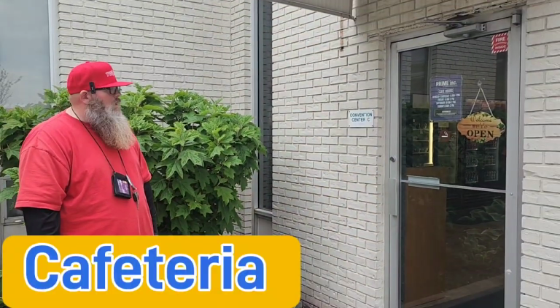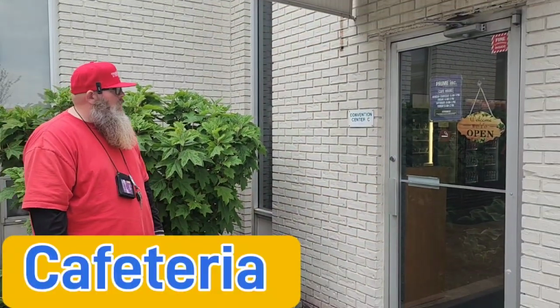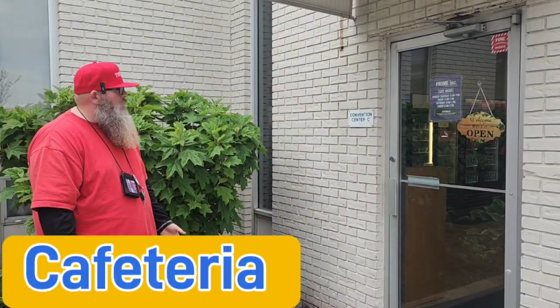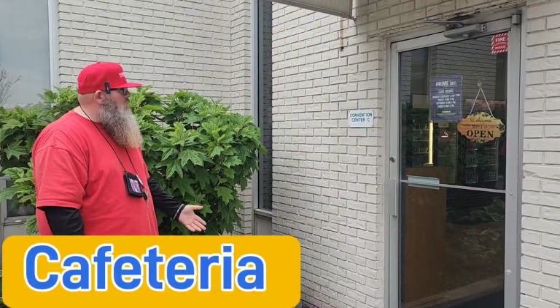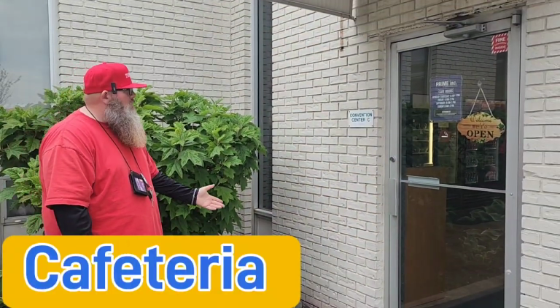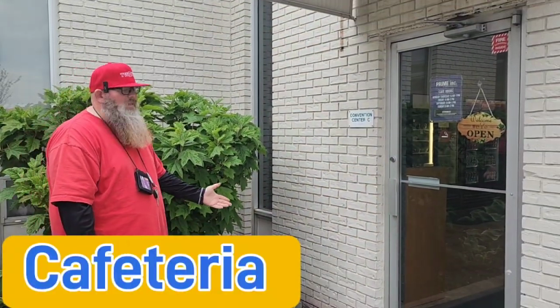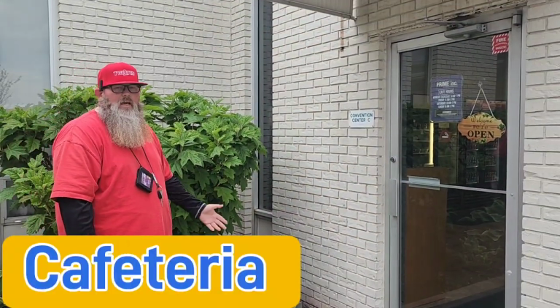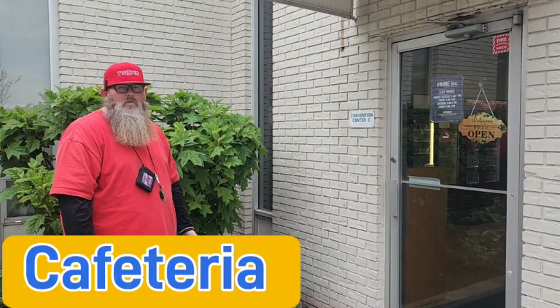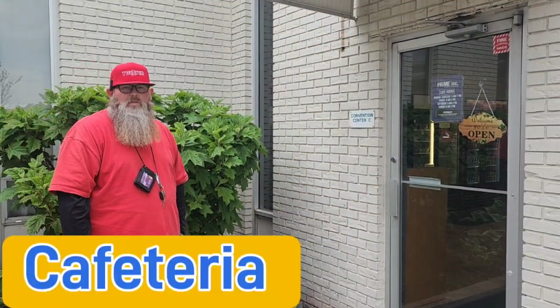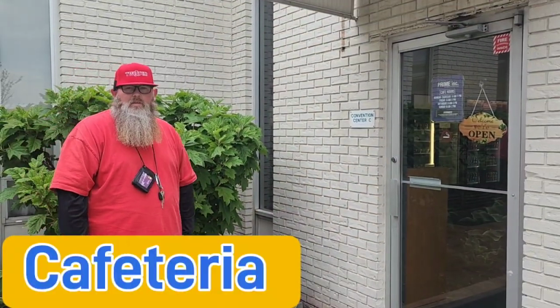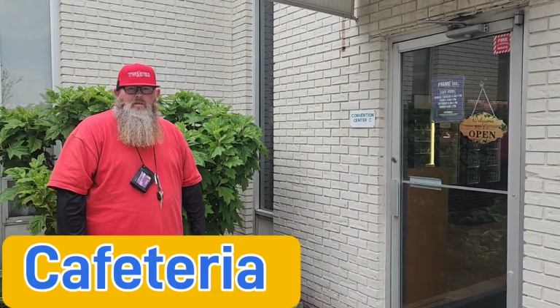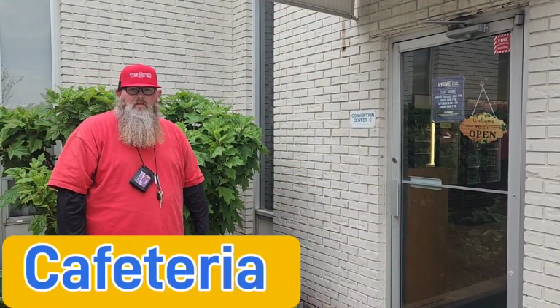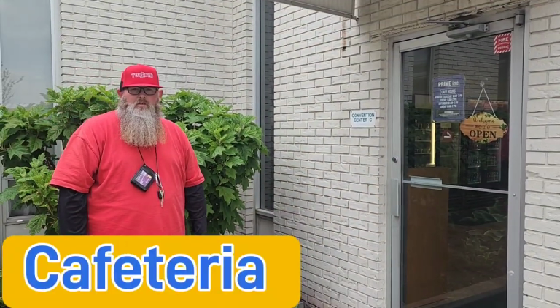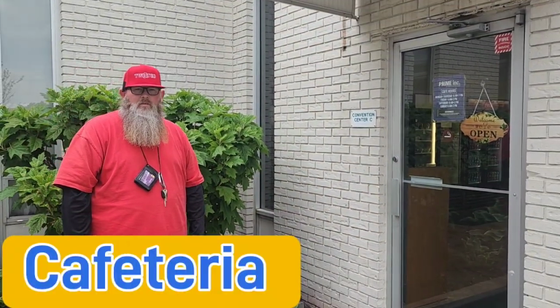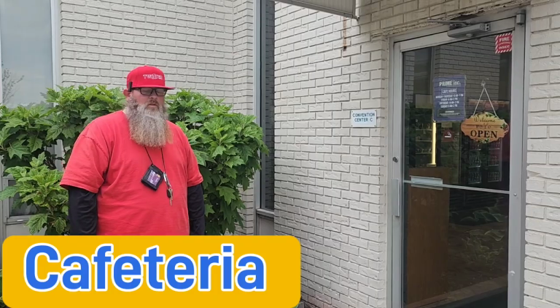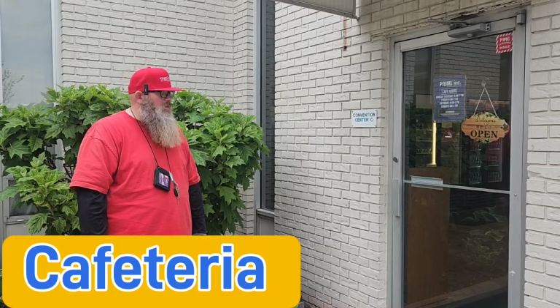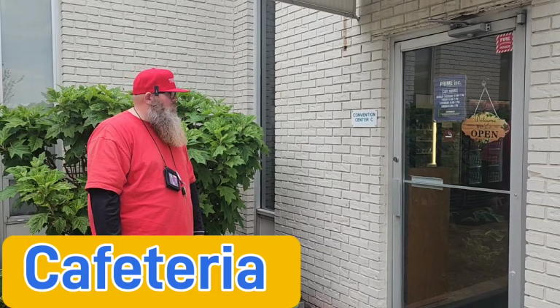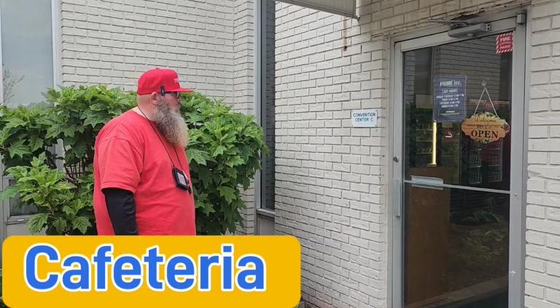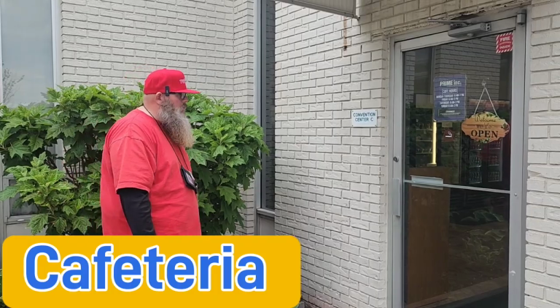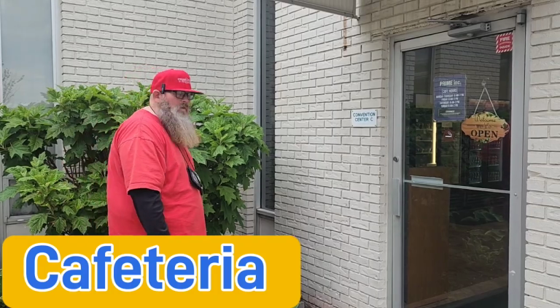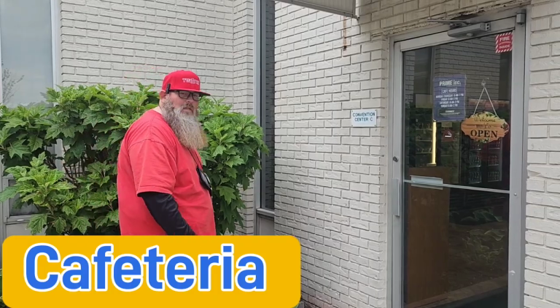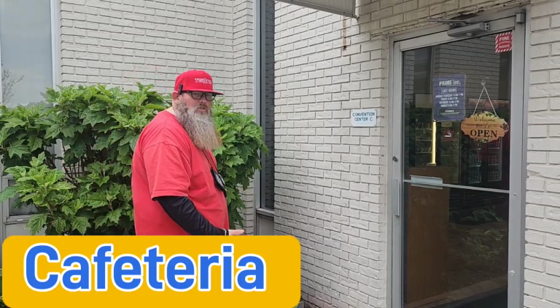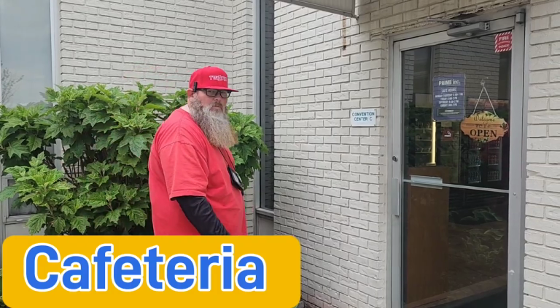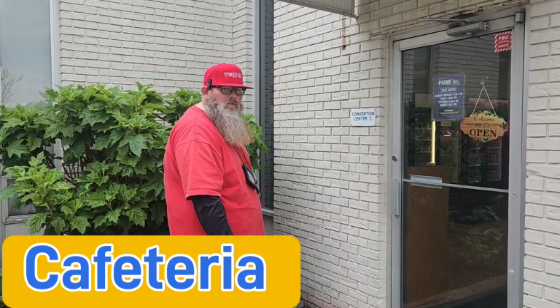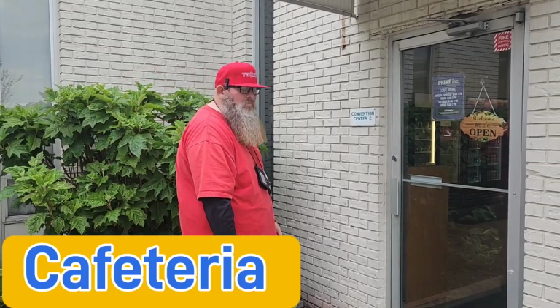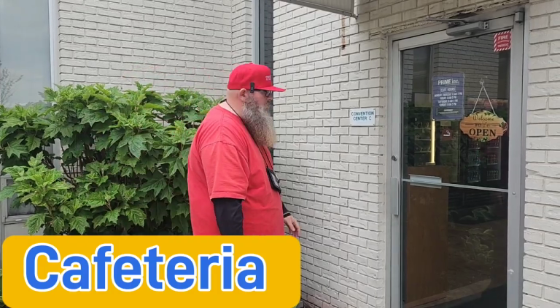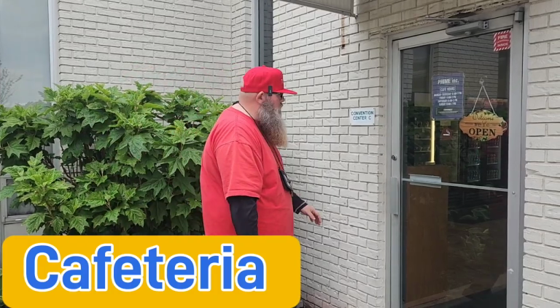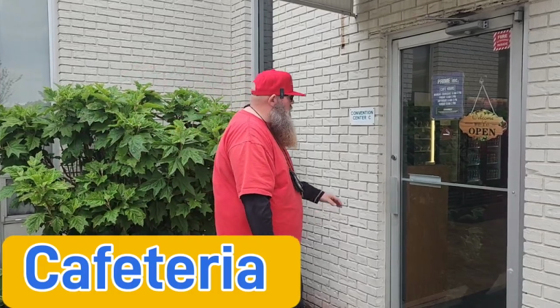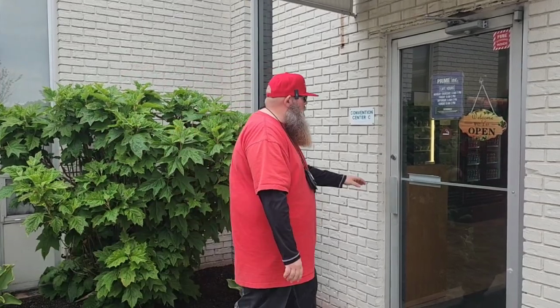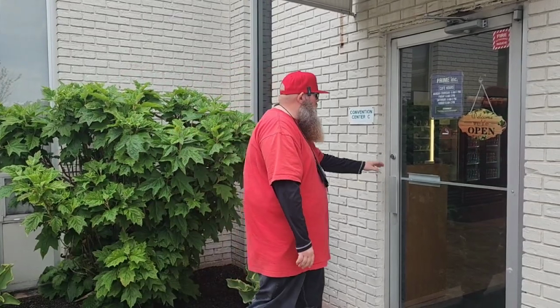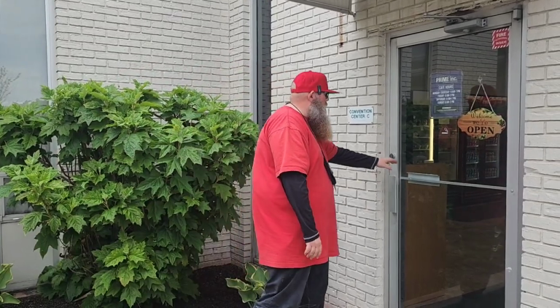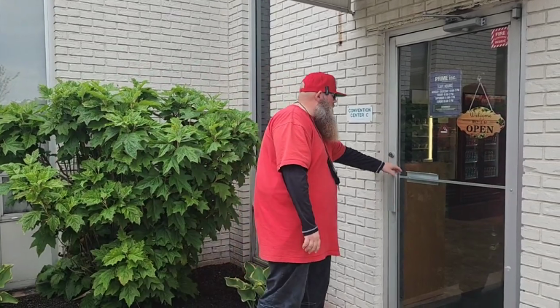This is the cafeteria — it's where you can get your meals and use your meal card.